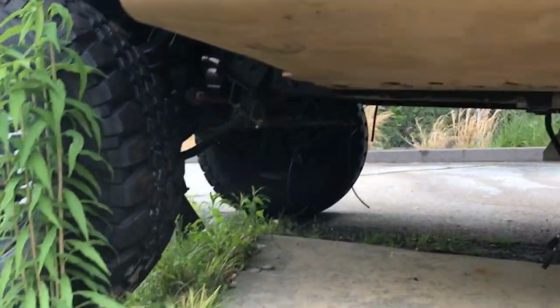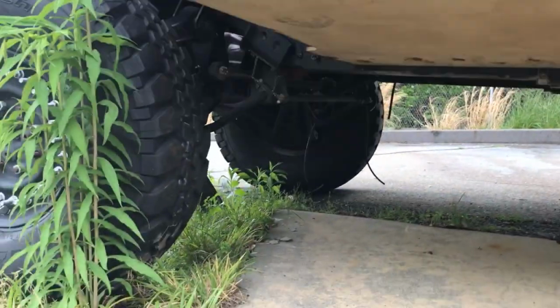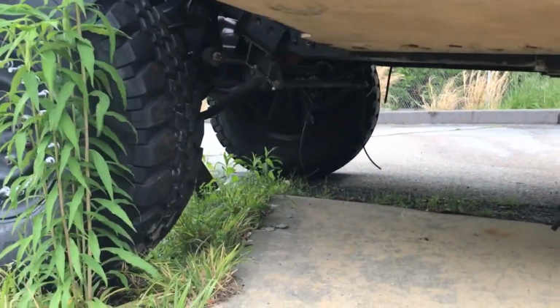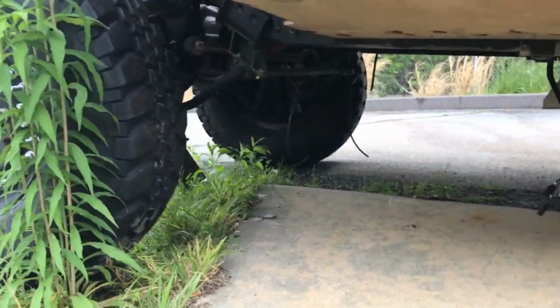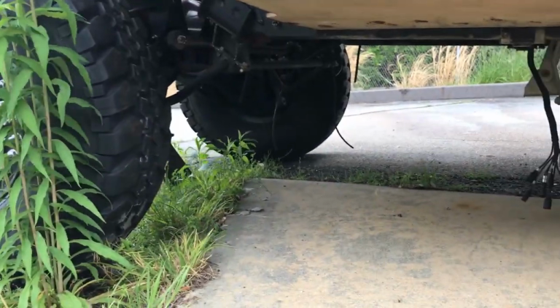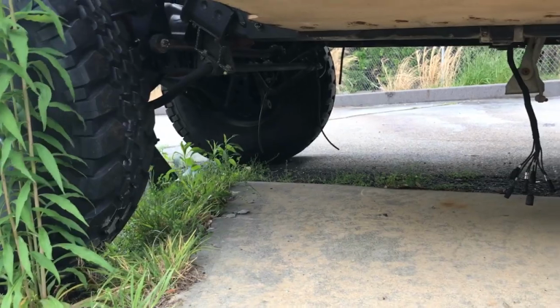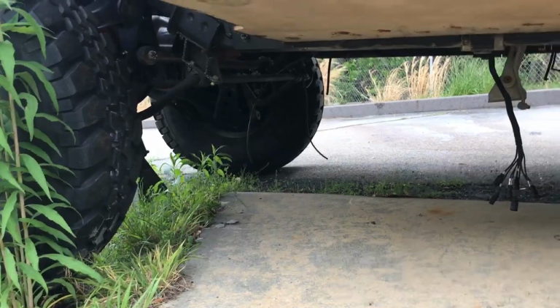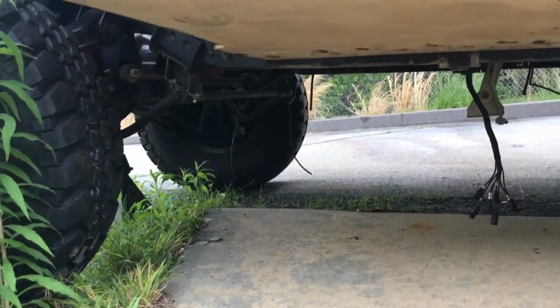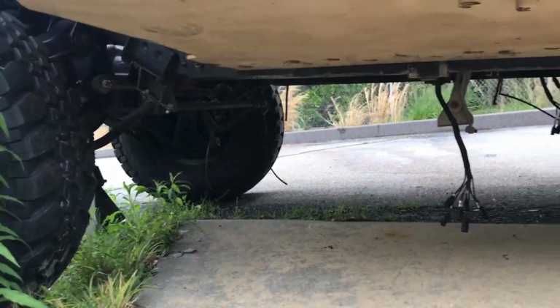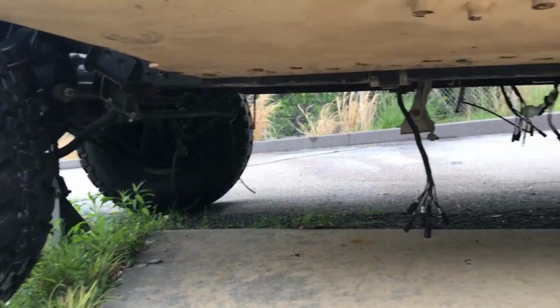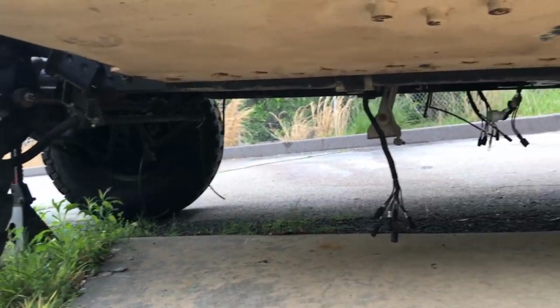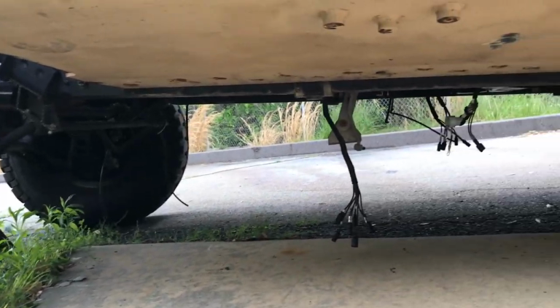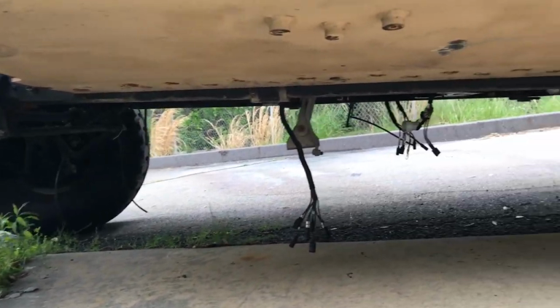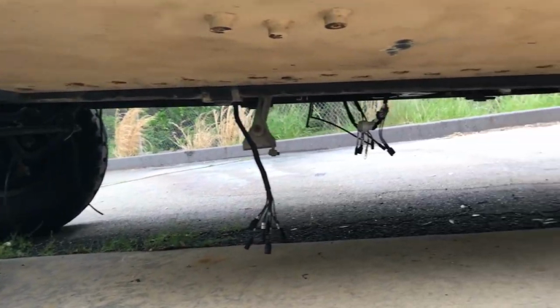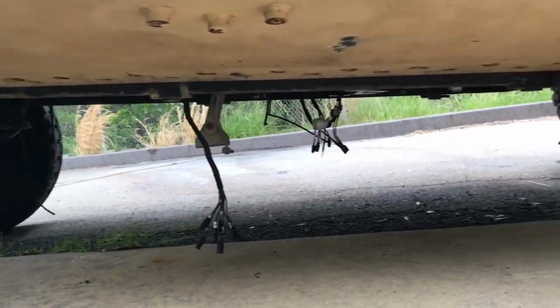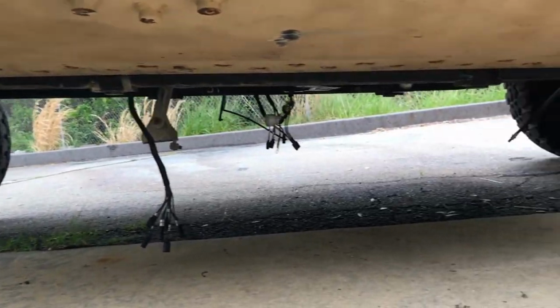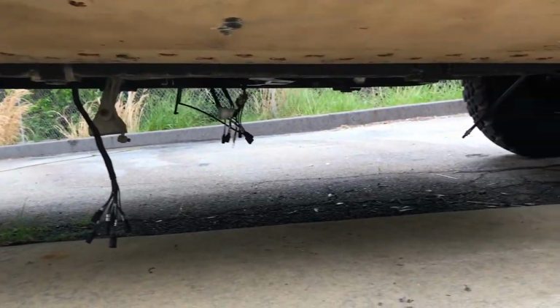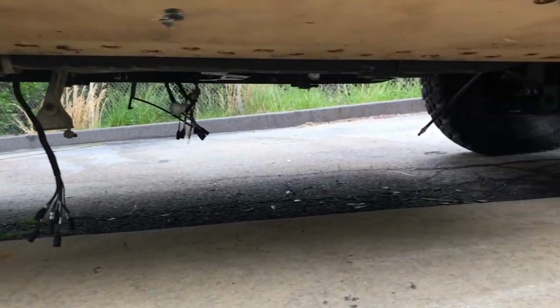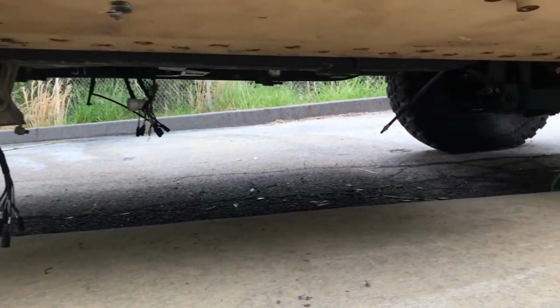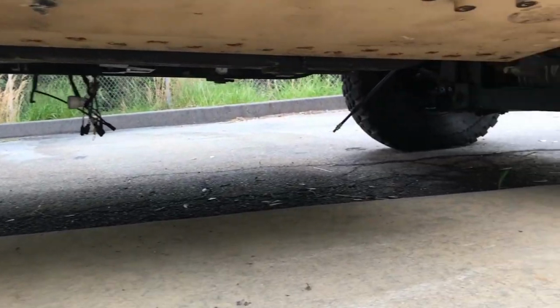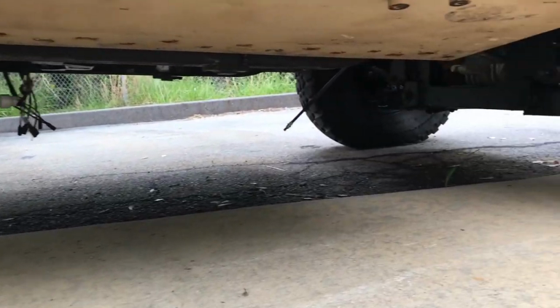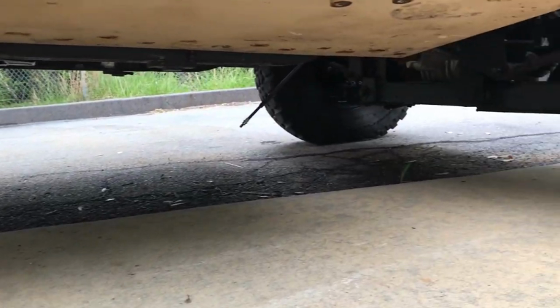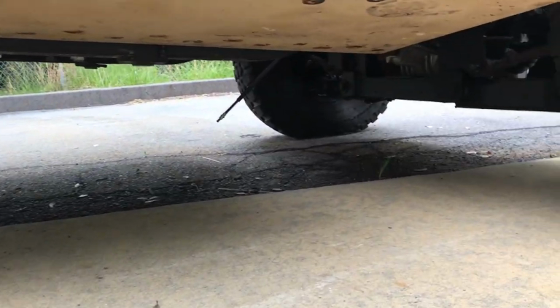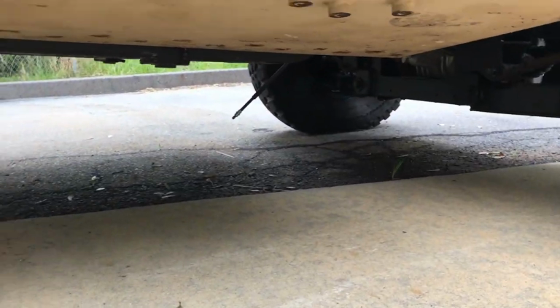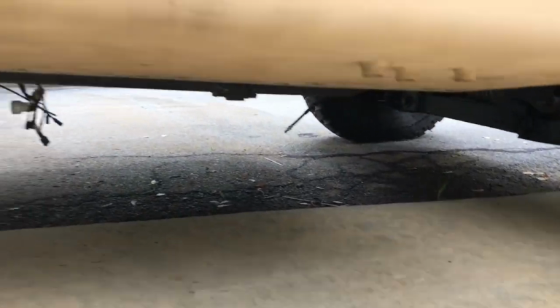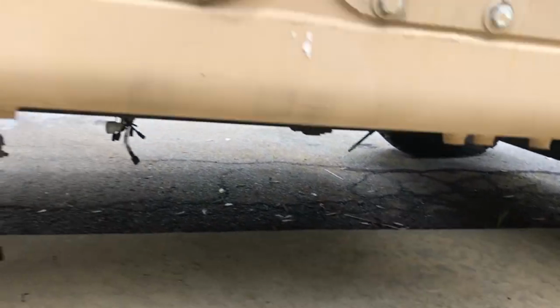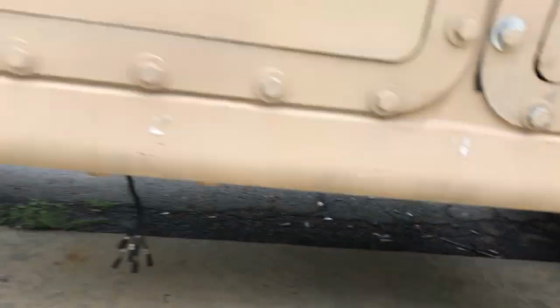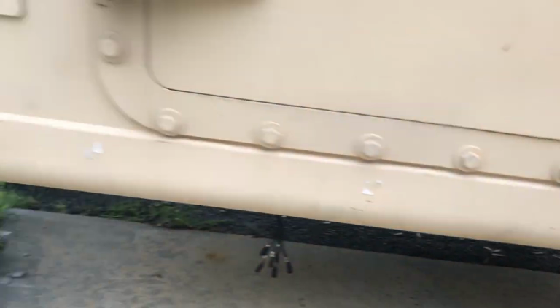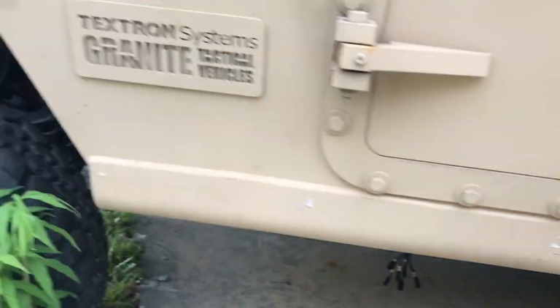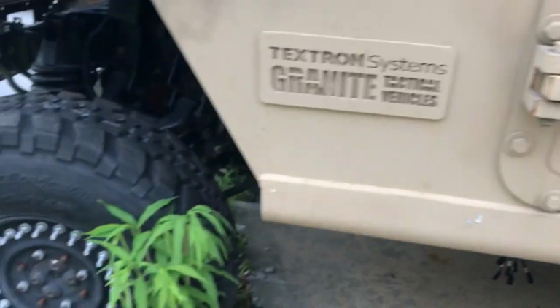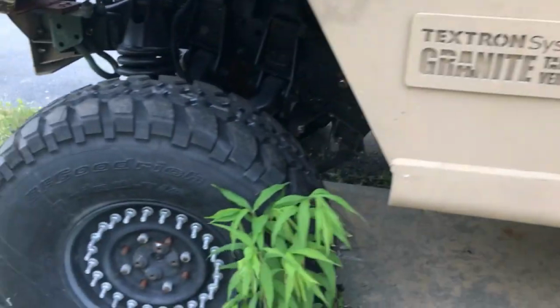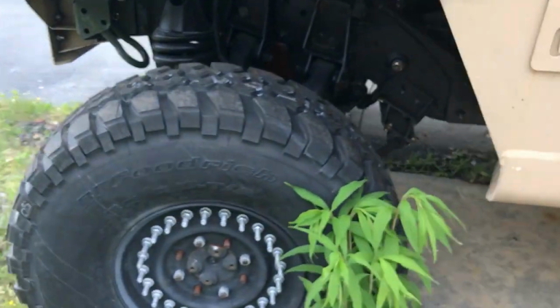Chris, thanks so much for sharing your Humvee and your SCTV. They're both amazing.